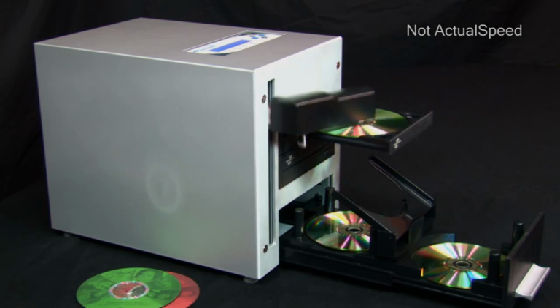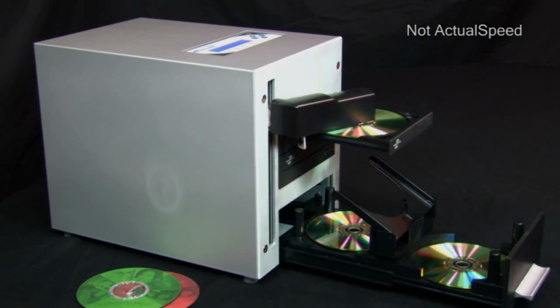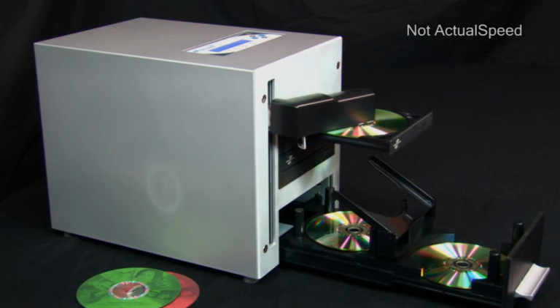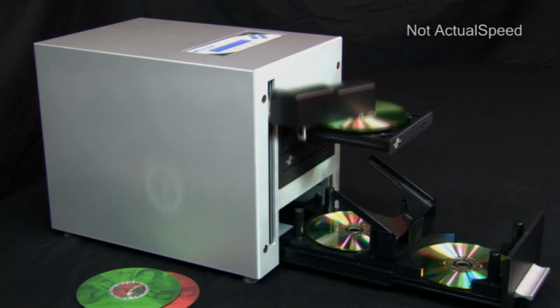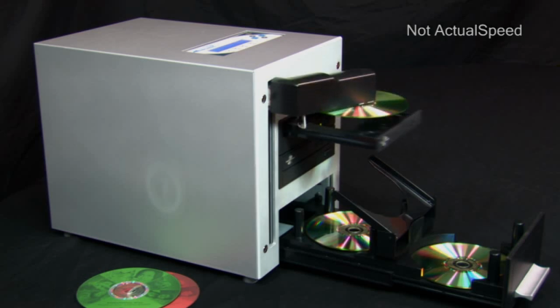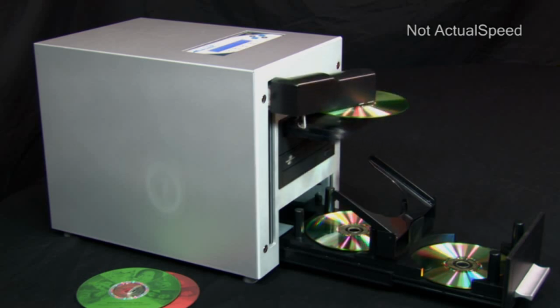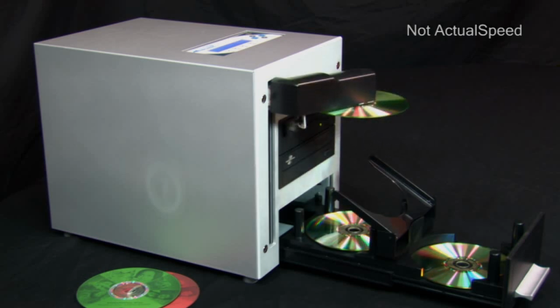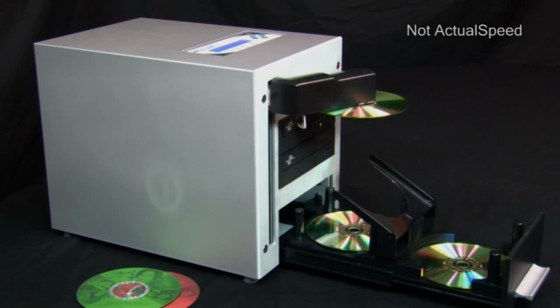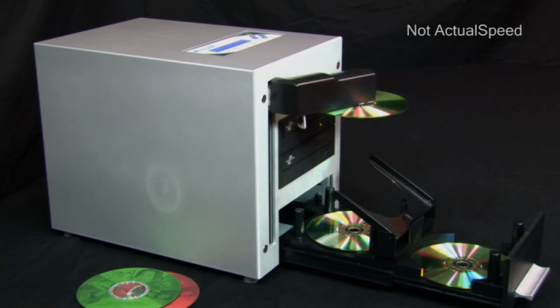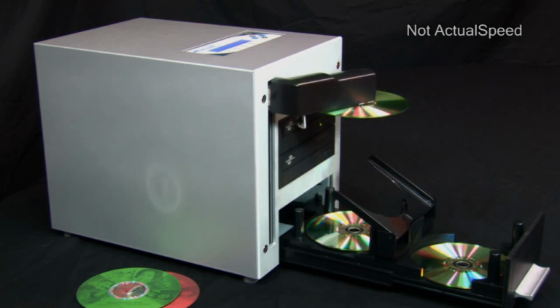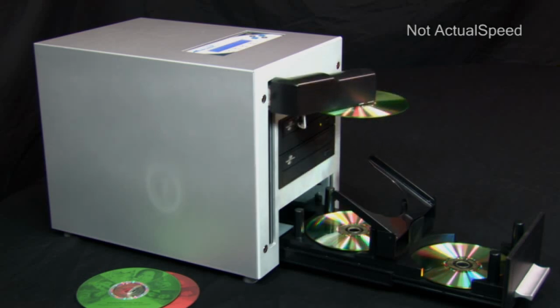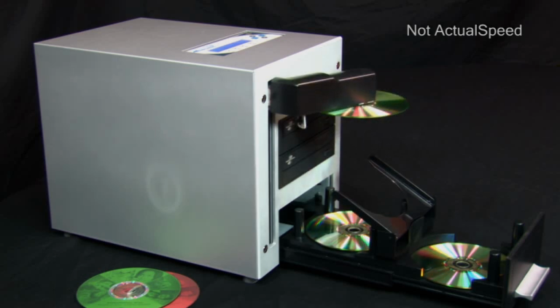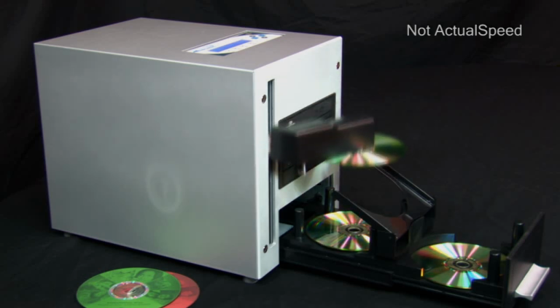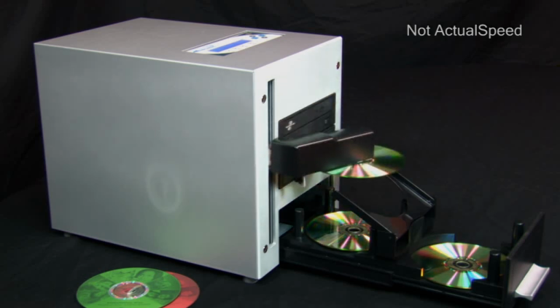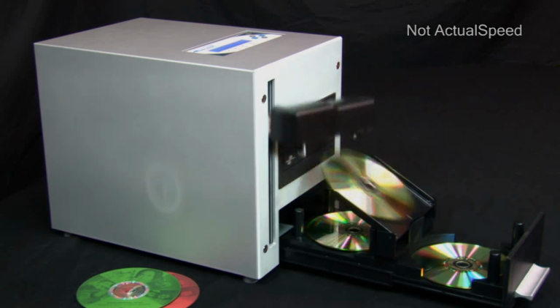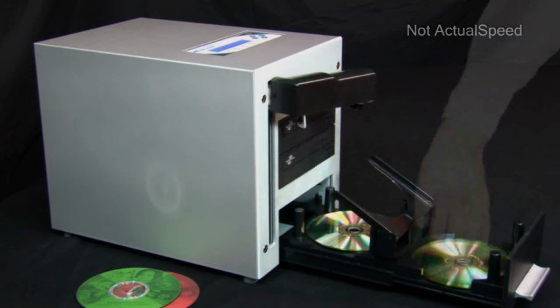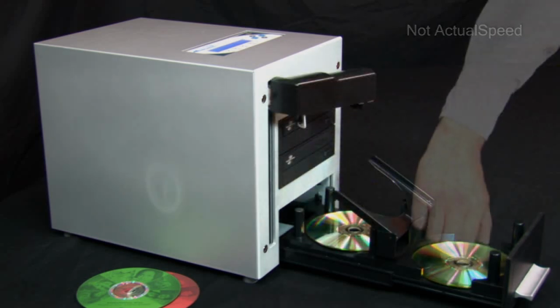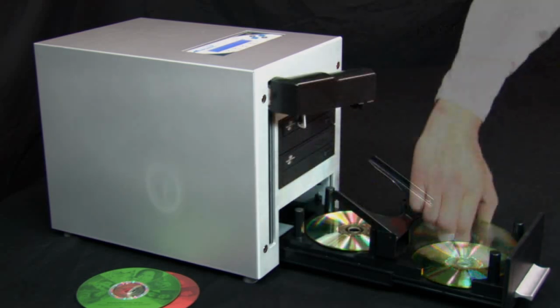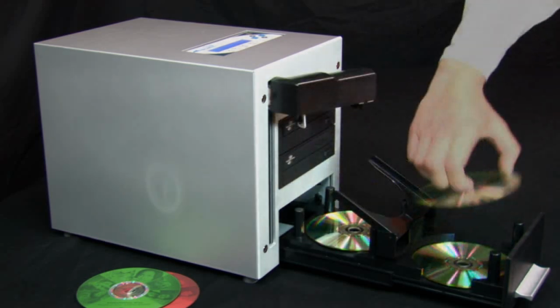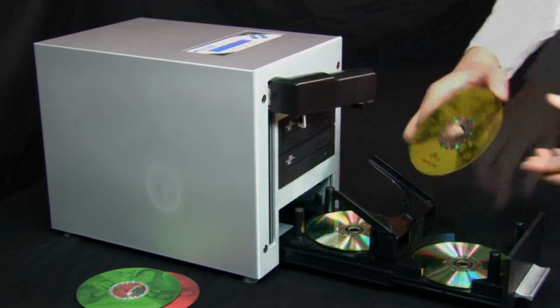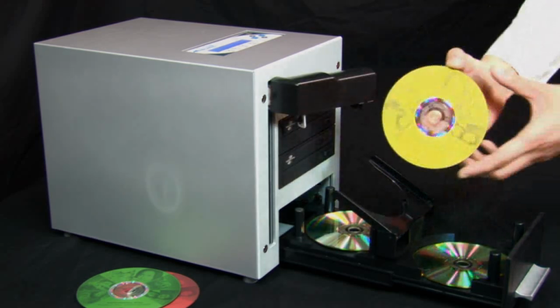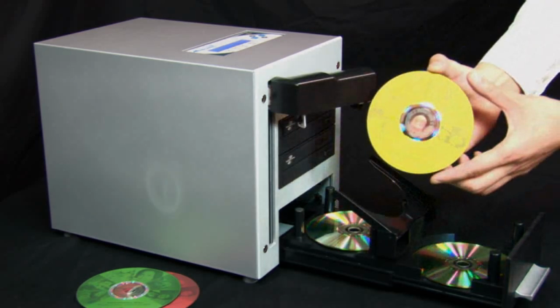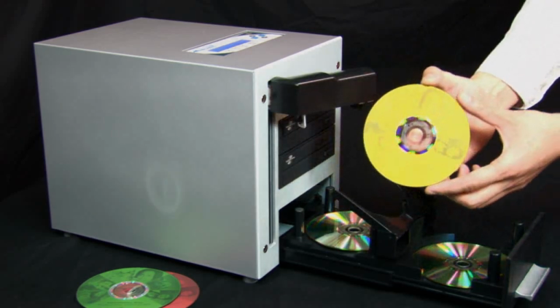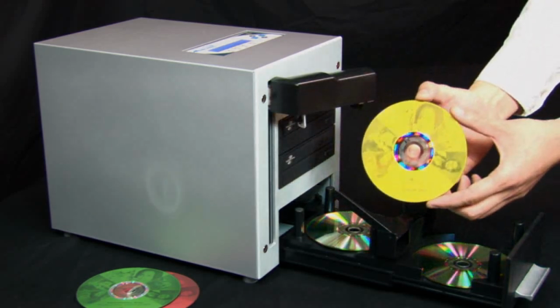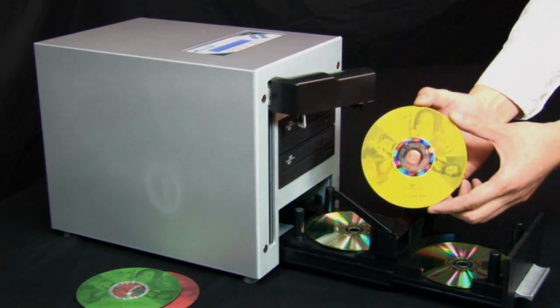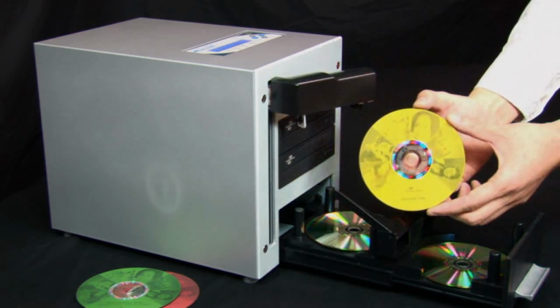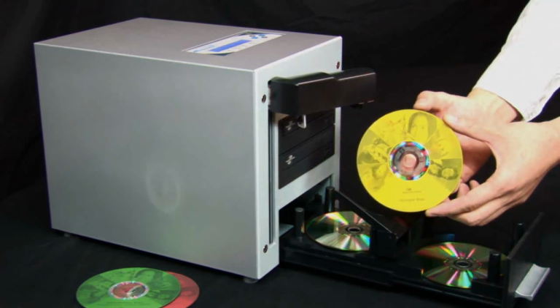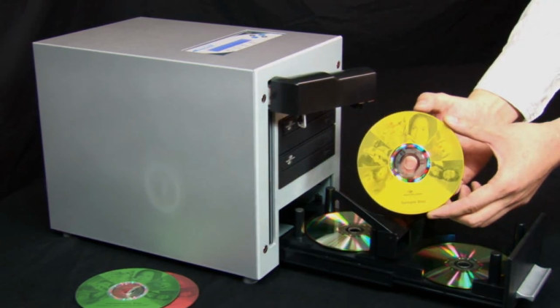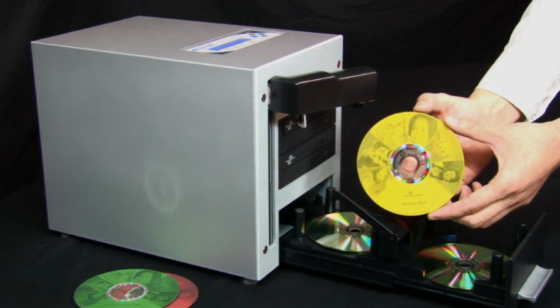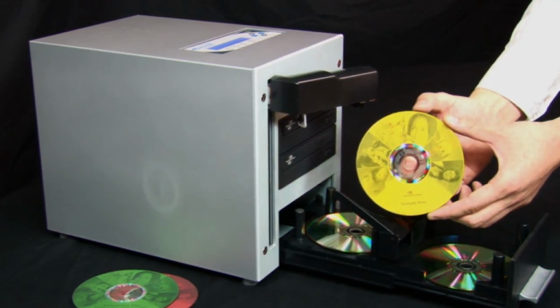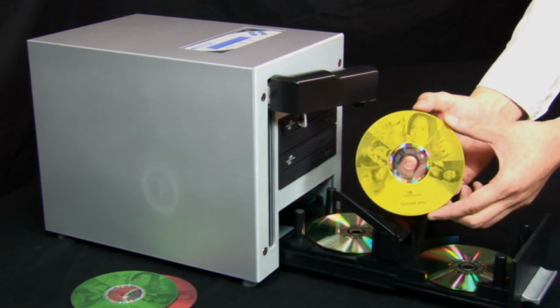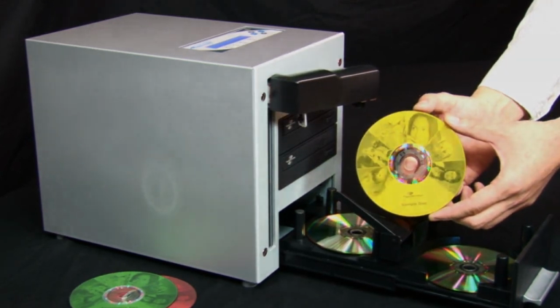These features and more make the Cube perfect for any user needing to make small to medium duplication runs.